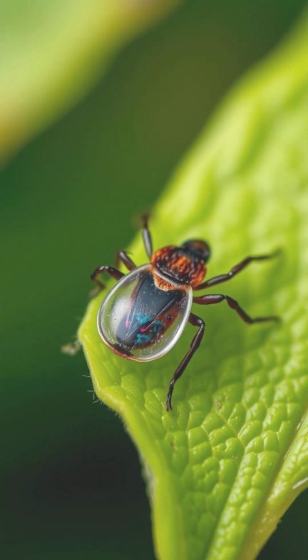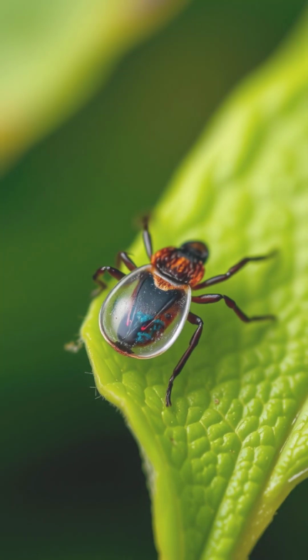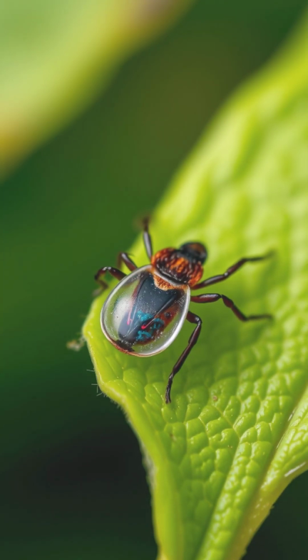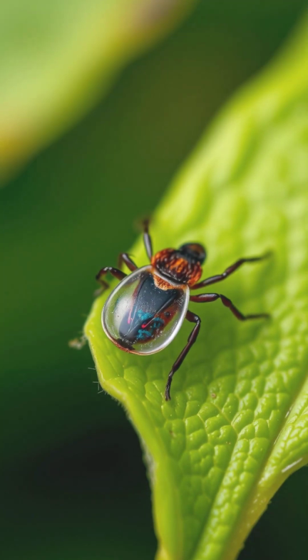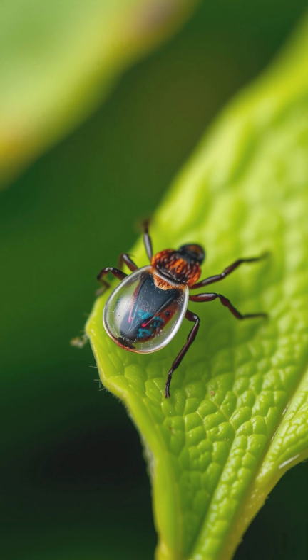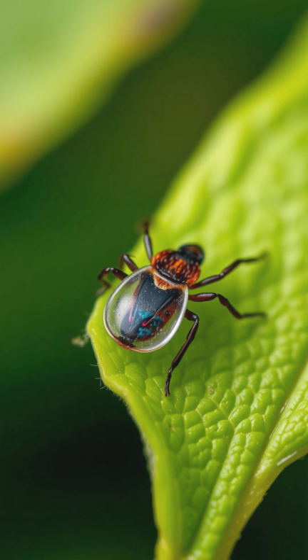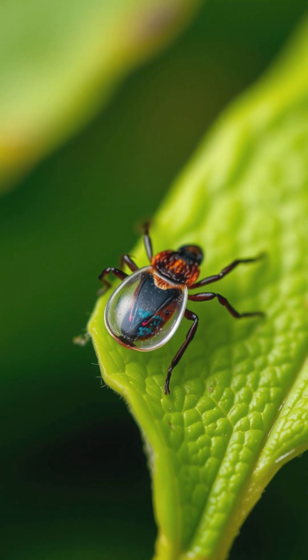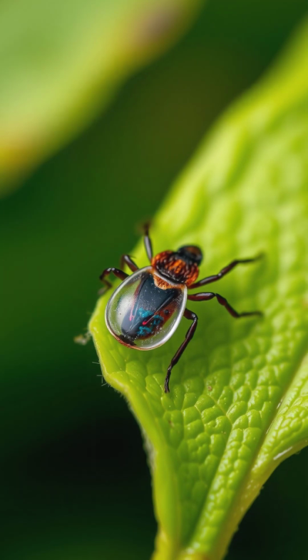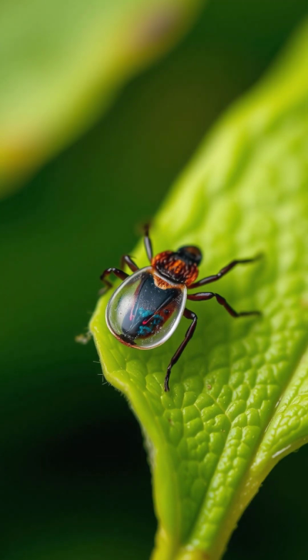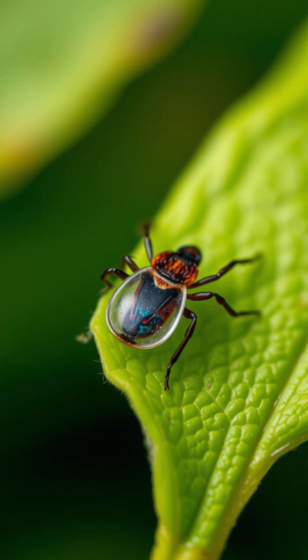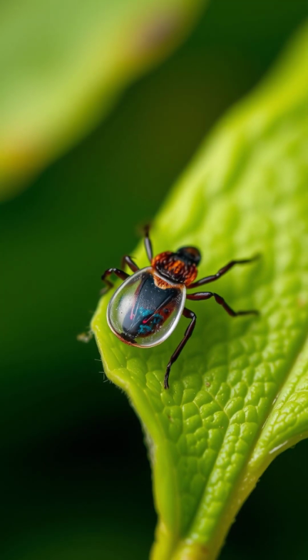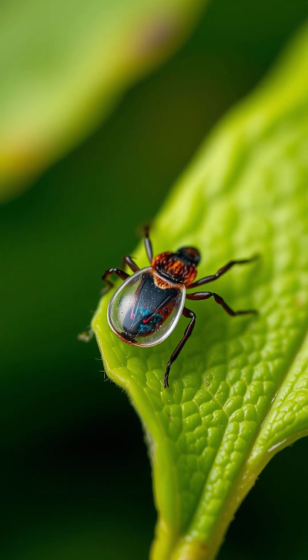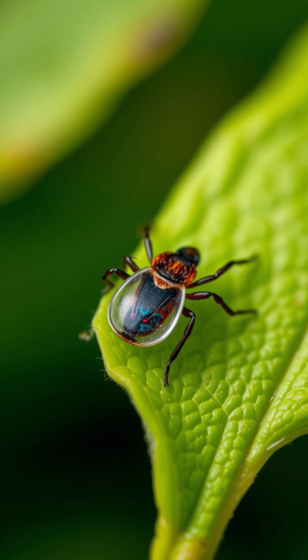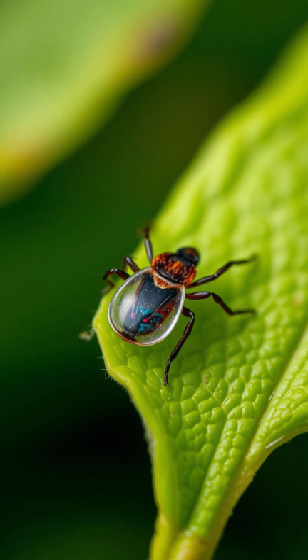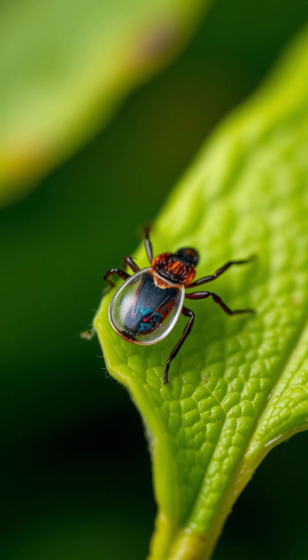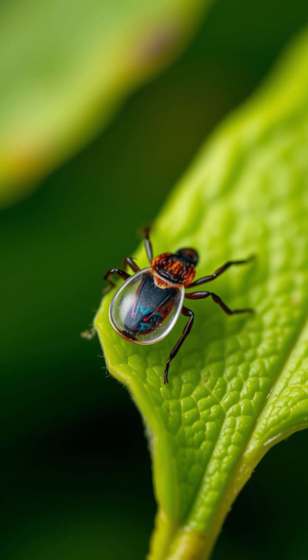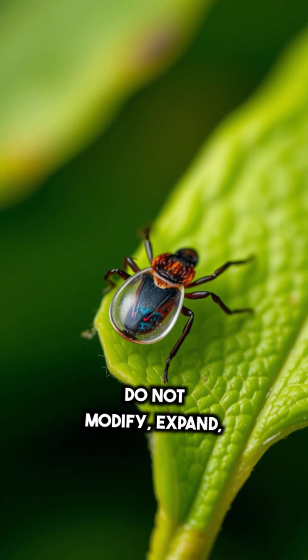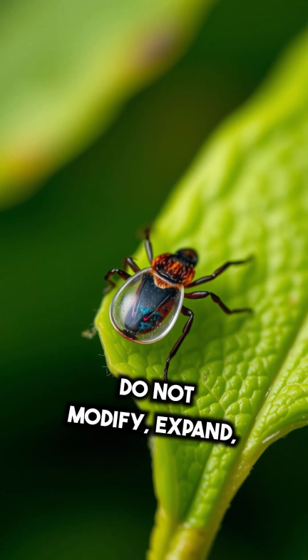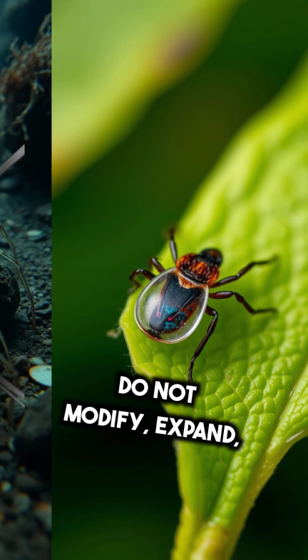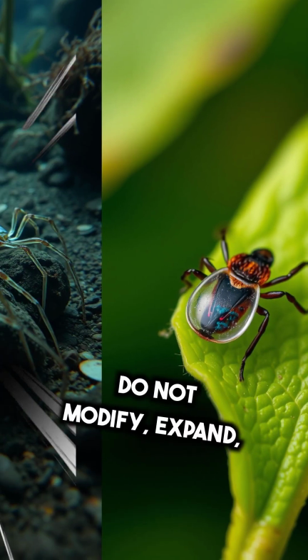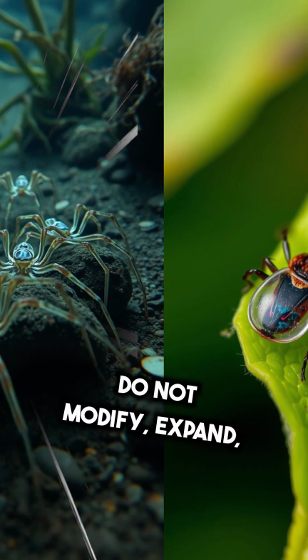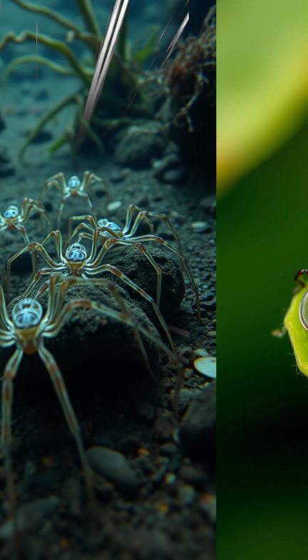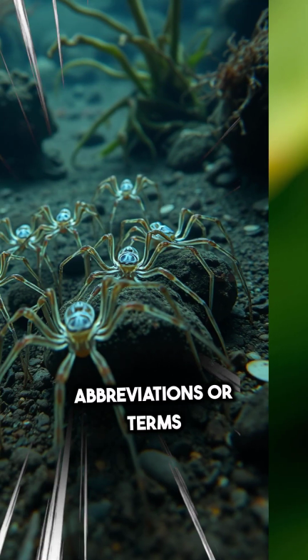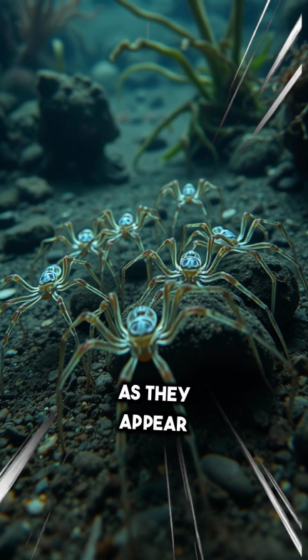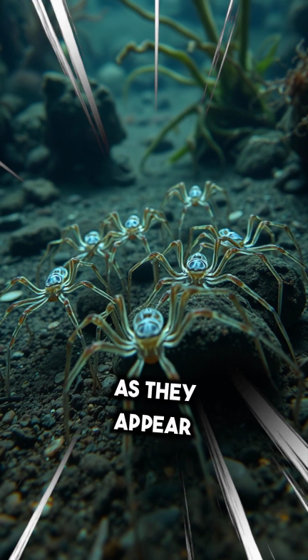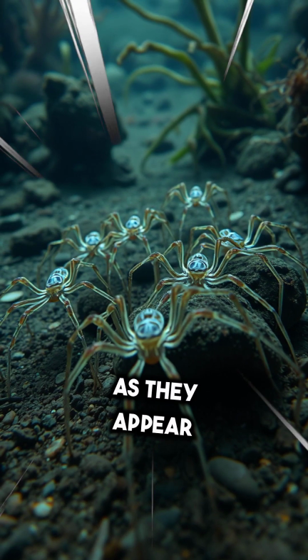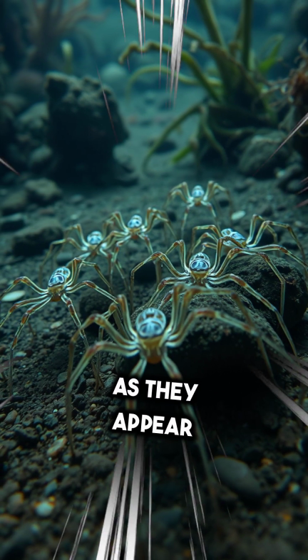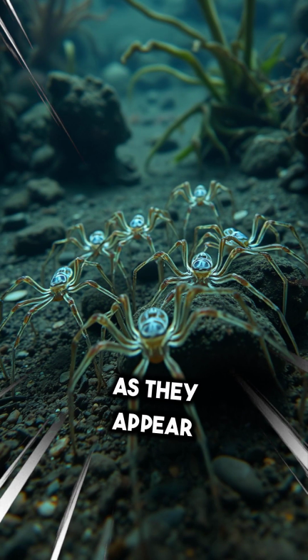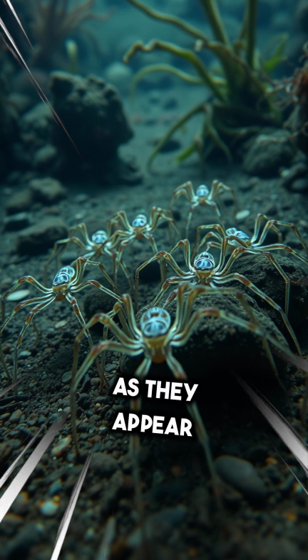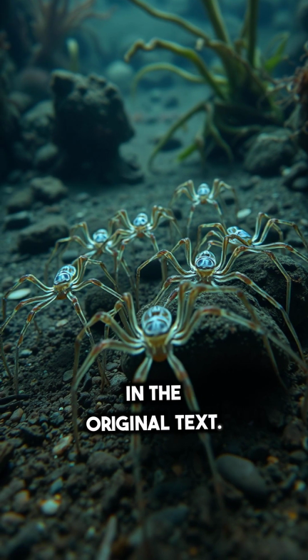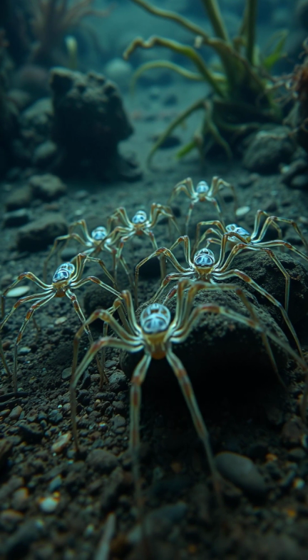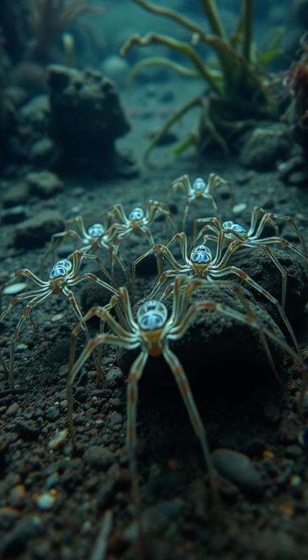Scorpions. Like spiders, they use haemocyanin as their oxygen-carrying molecule.